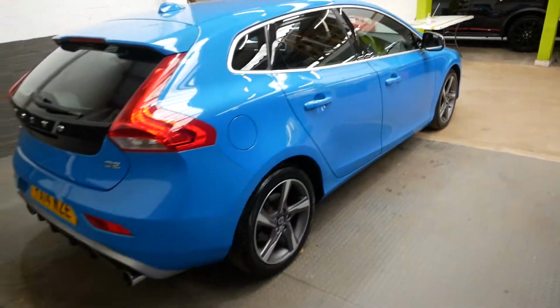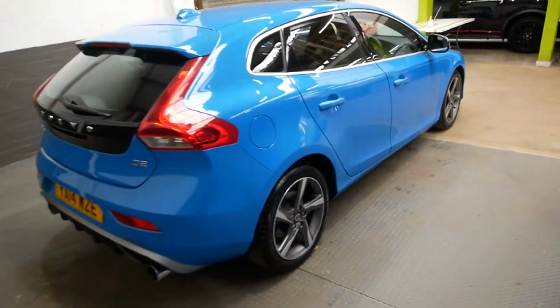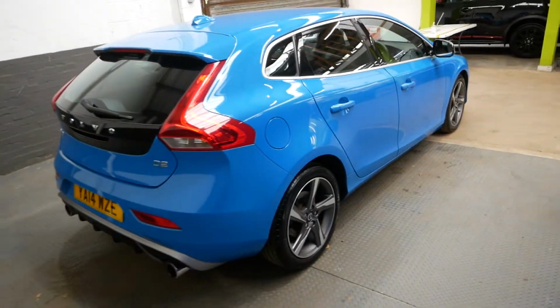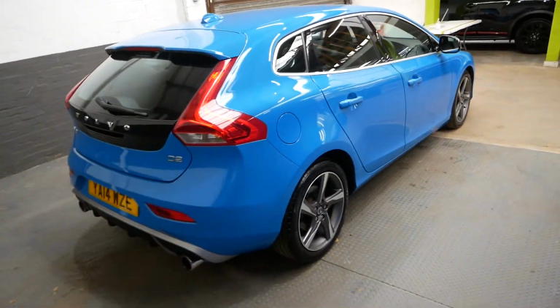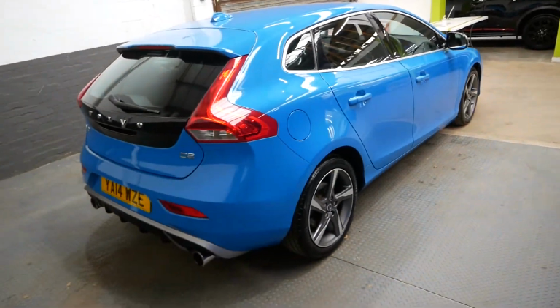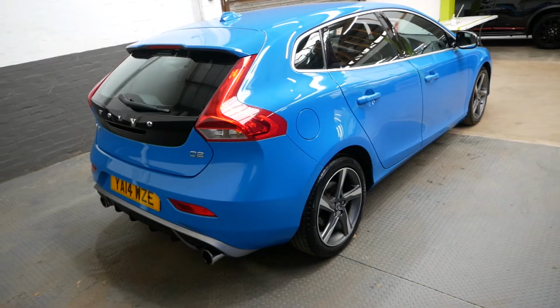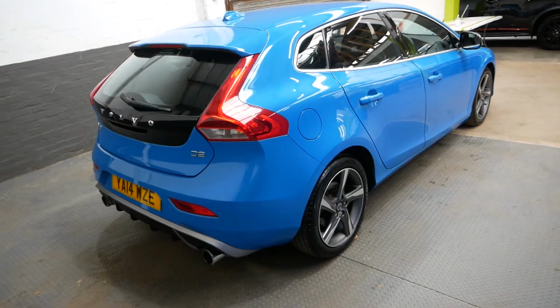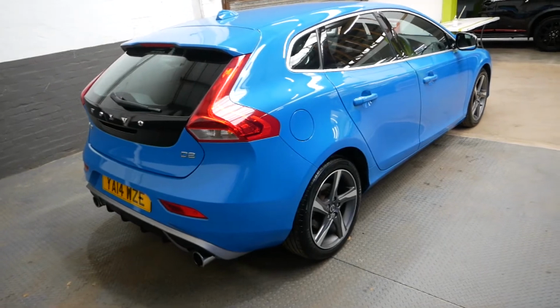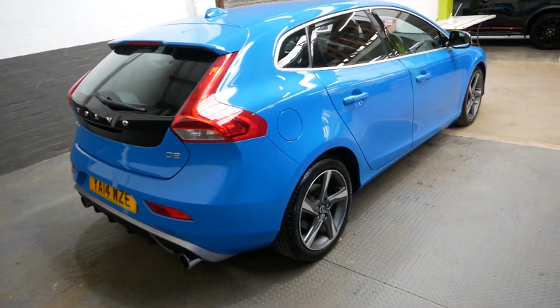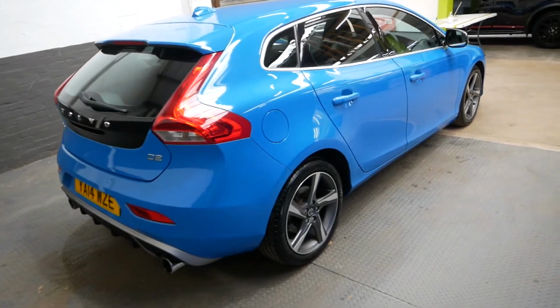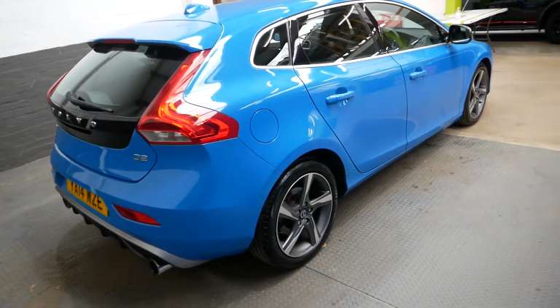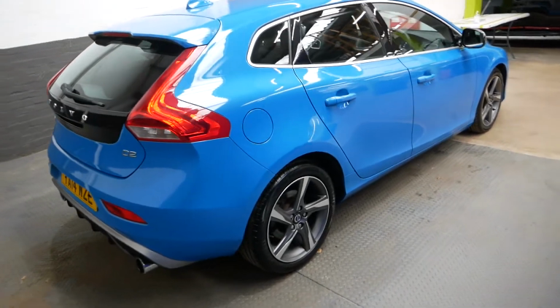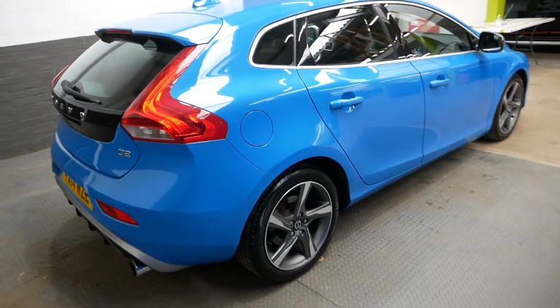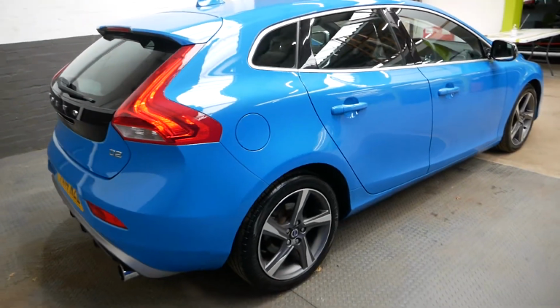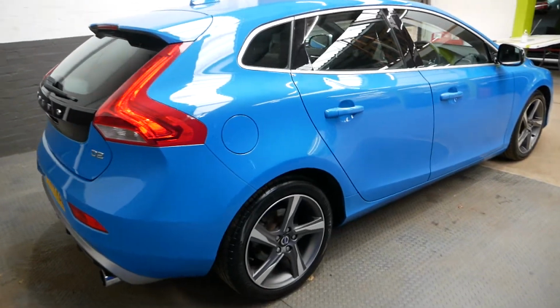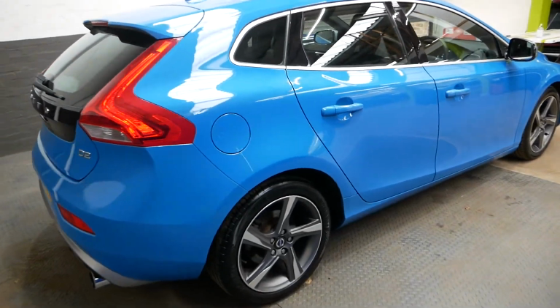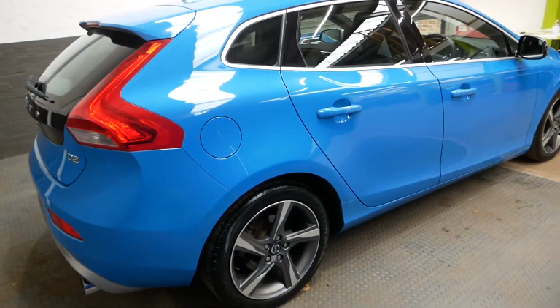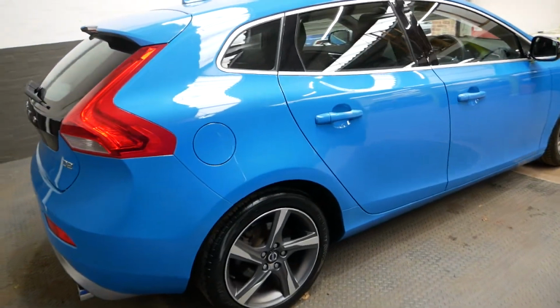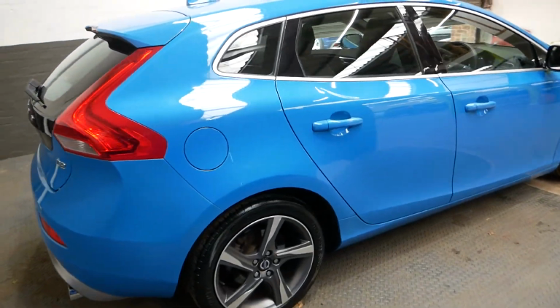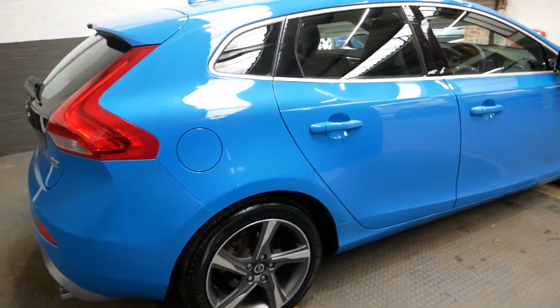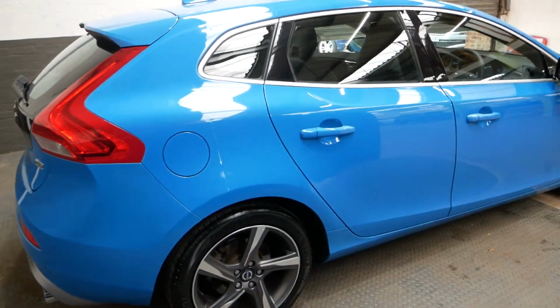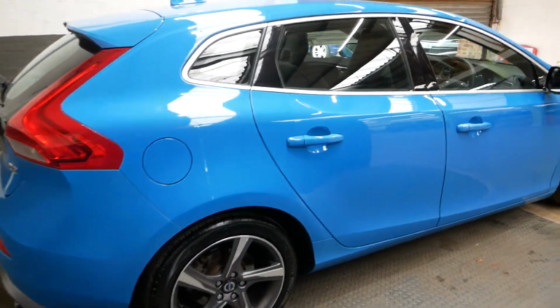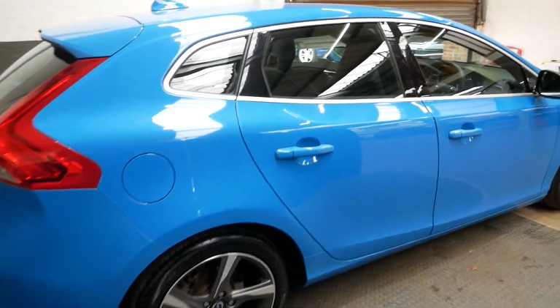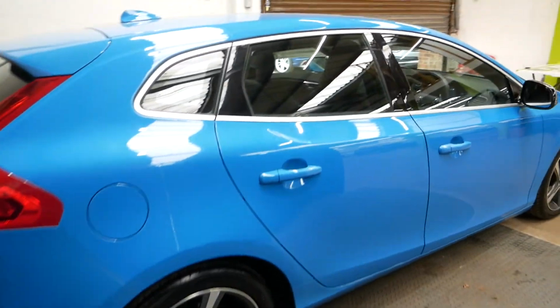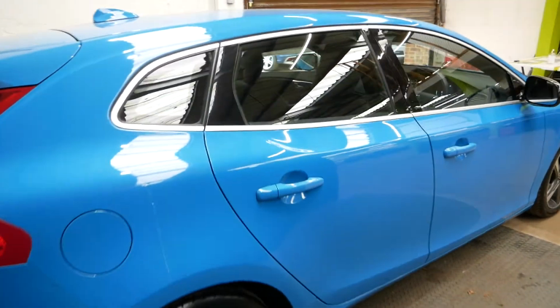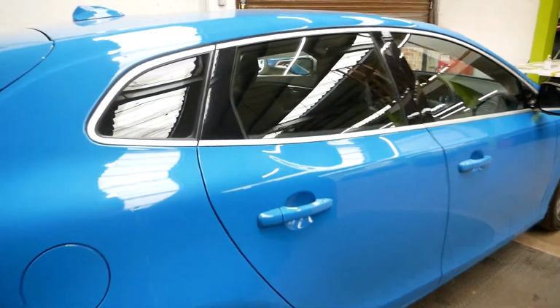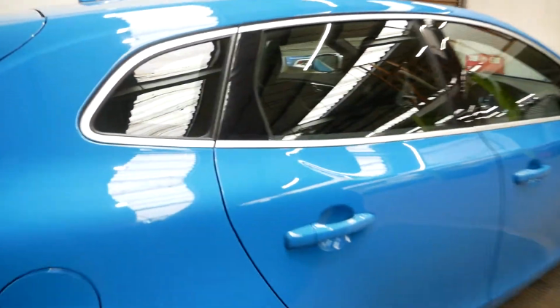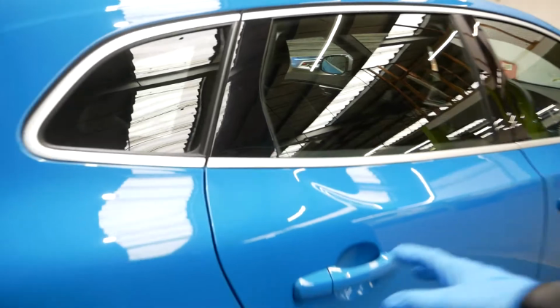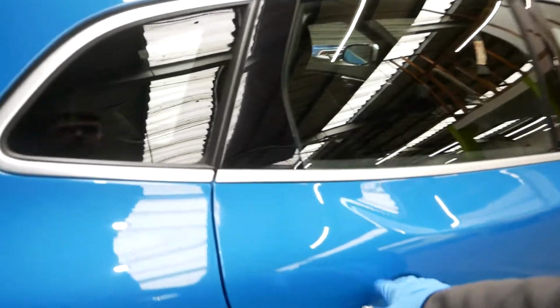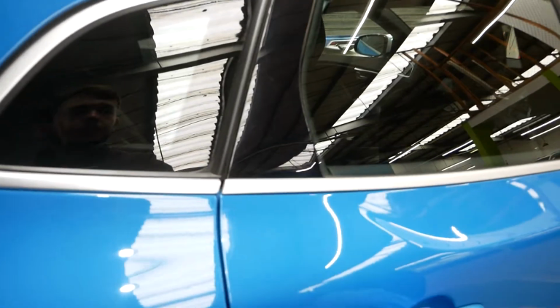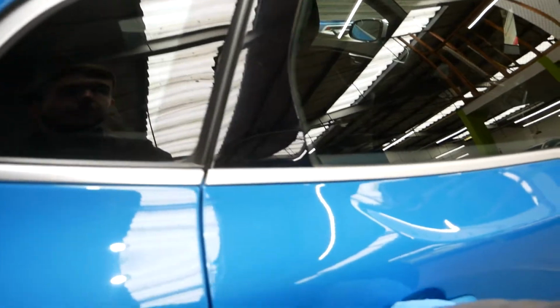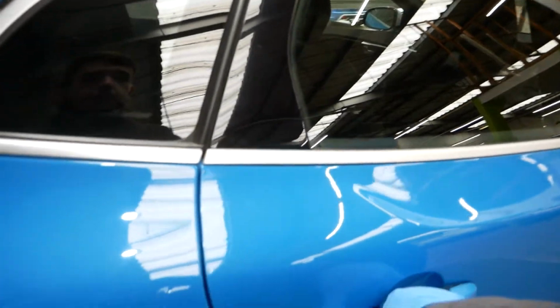Lovely wheels as well, you can see those. Very, very nice on the R Design spec.